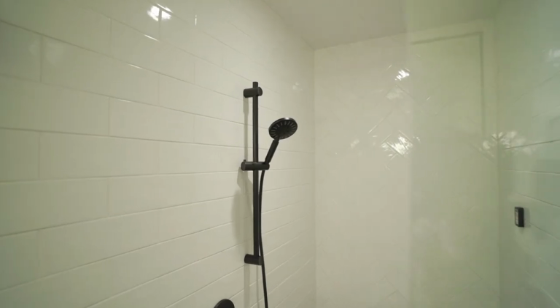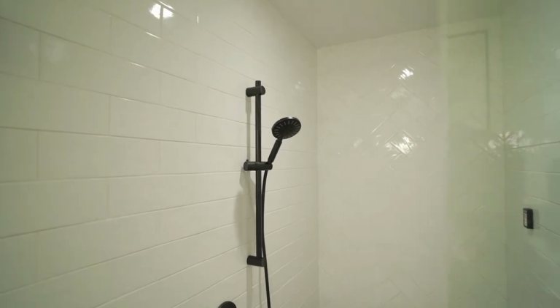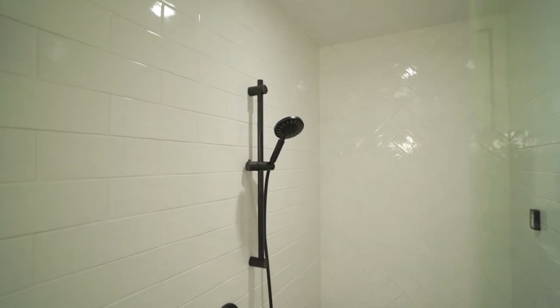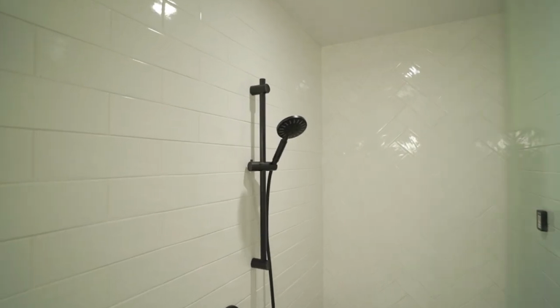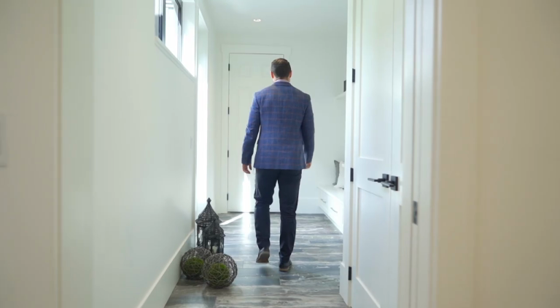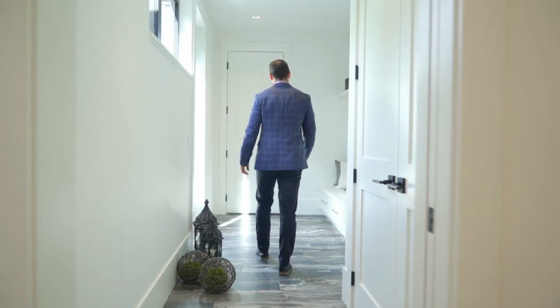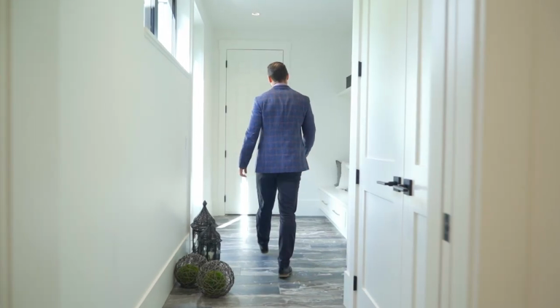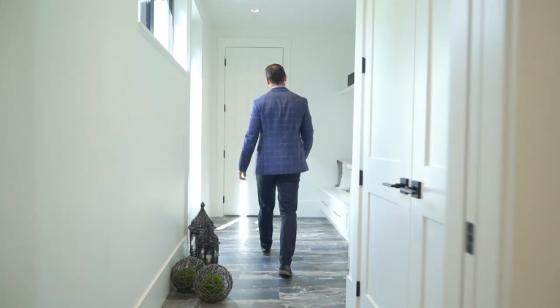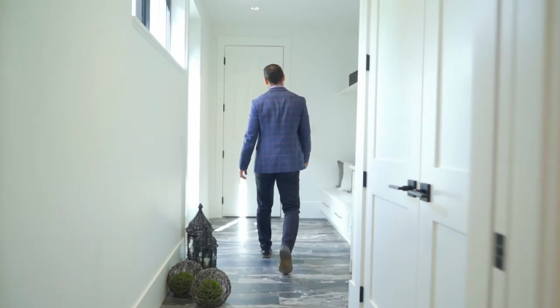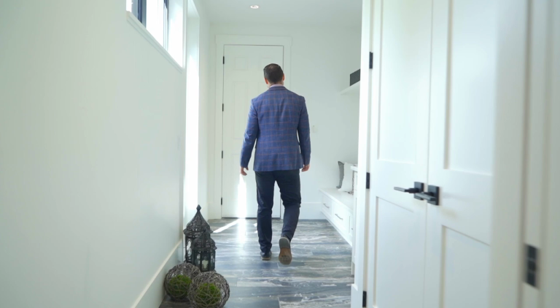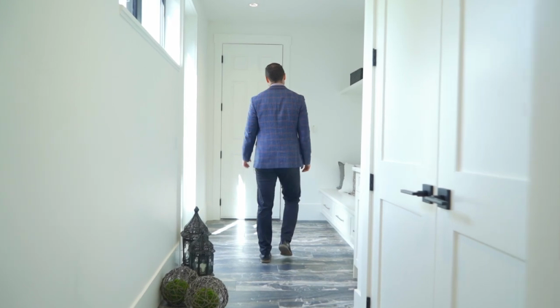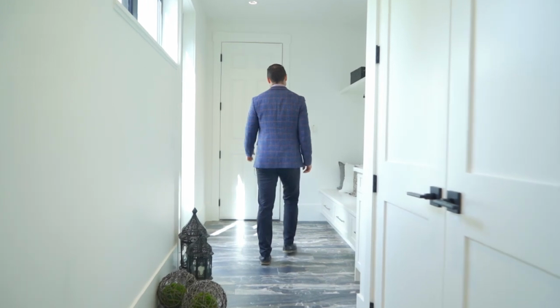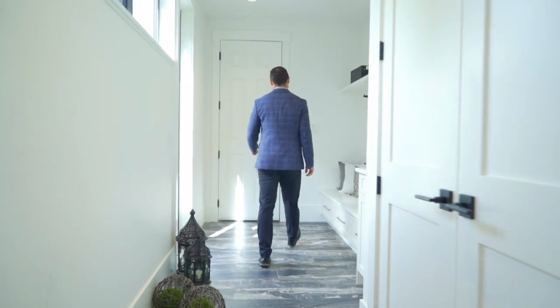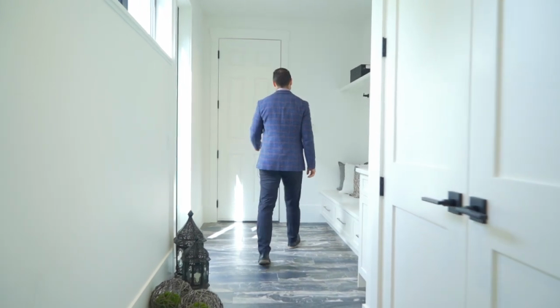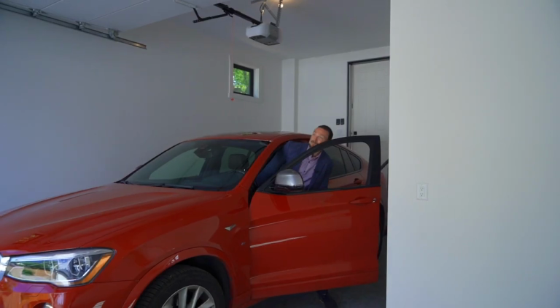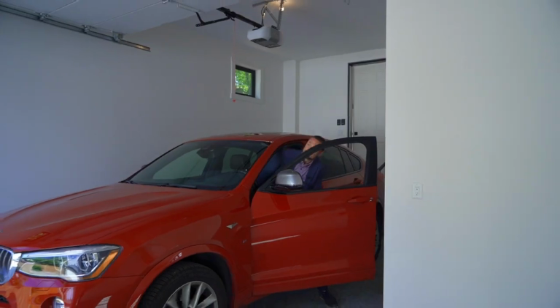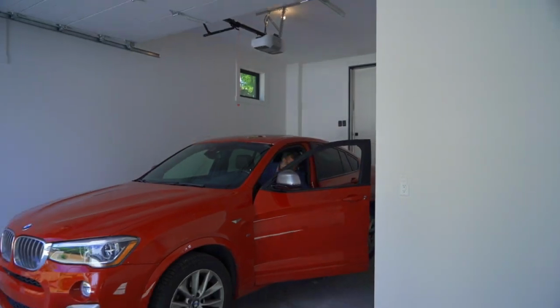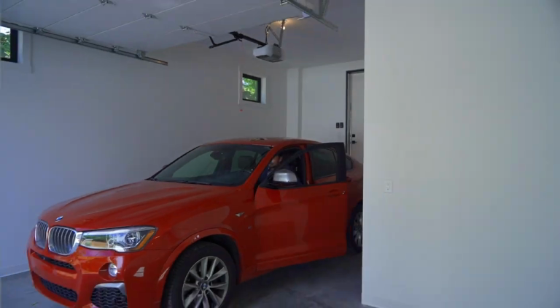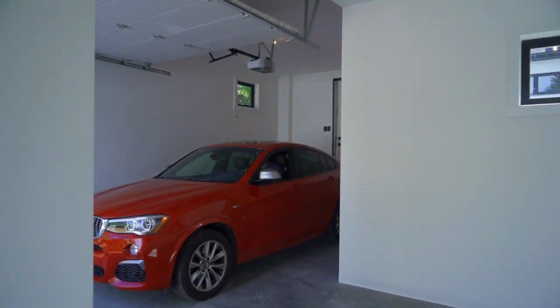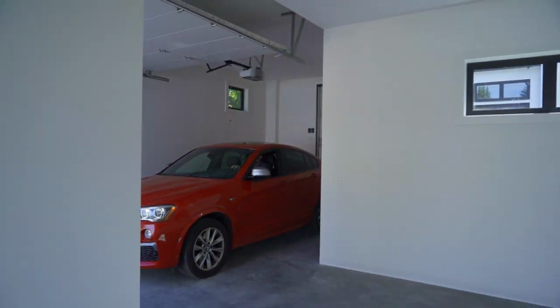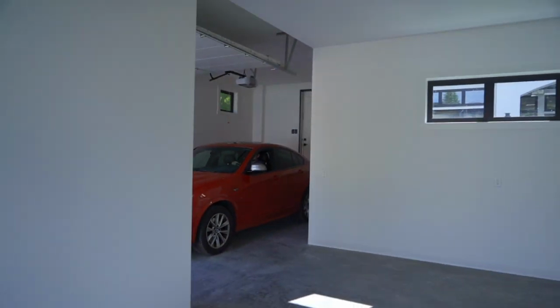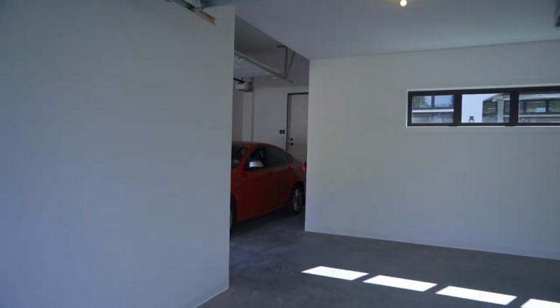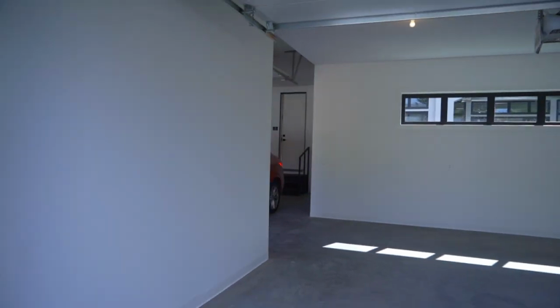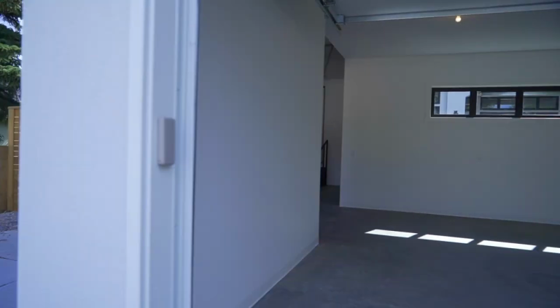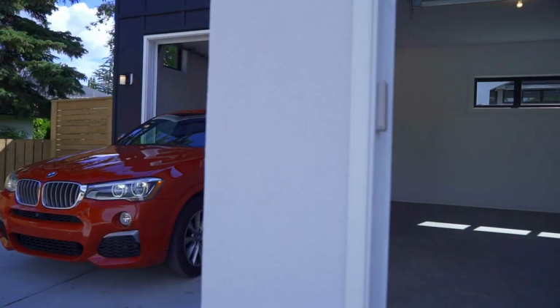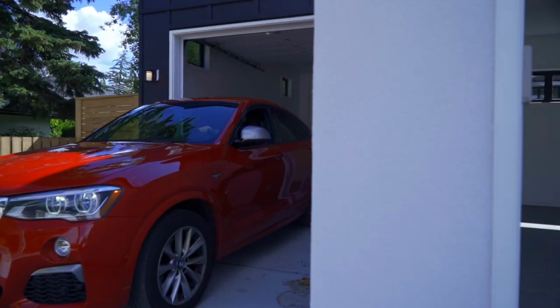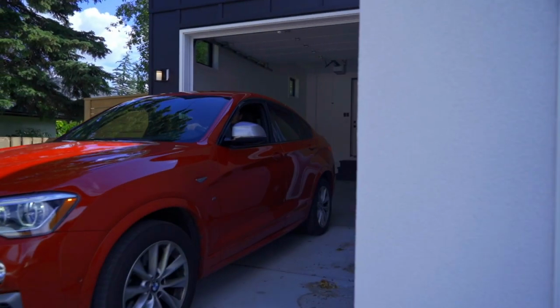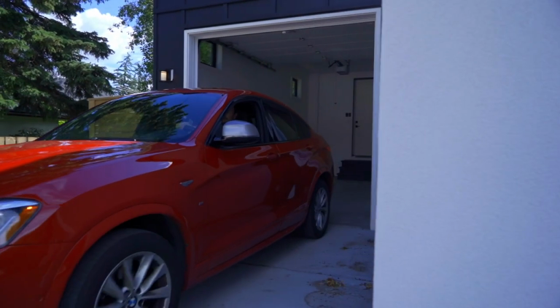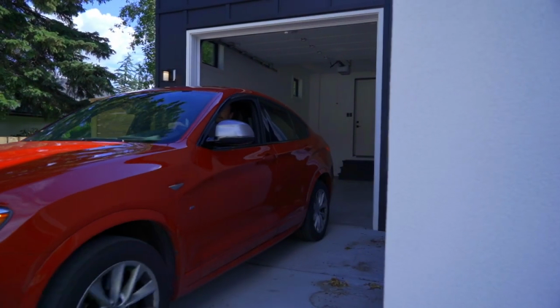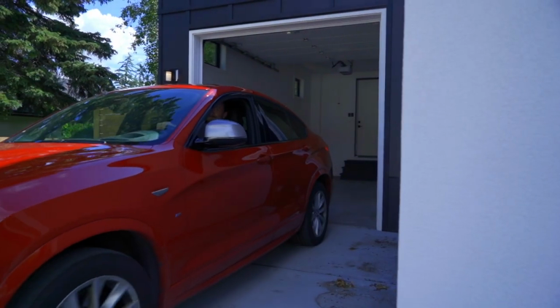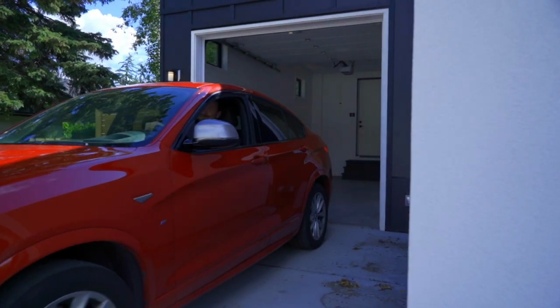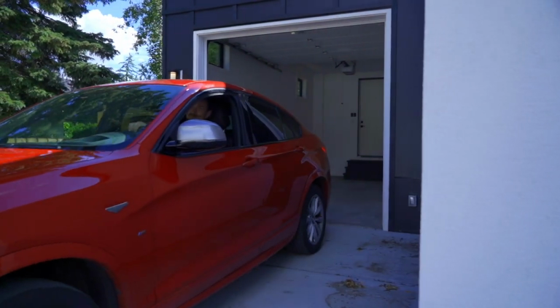There is an exceptional attached three-car garage with over-height ceilings and plenty of space for a lift.